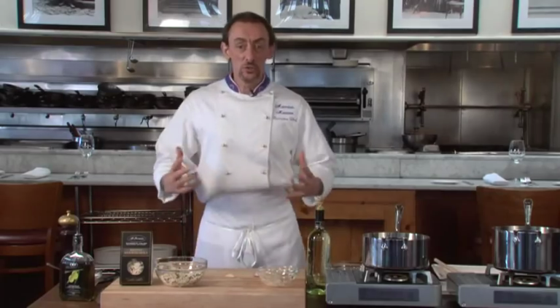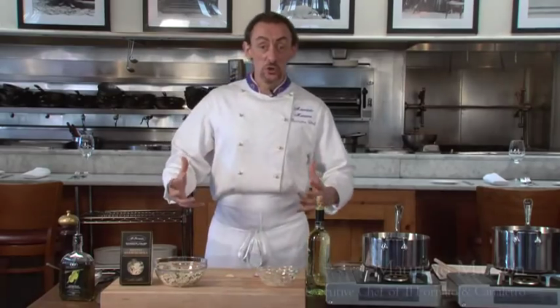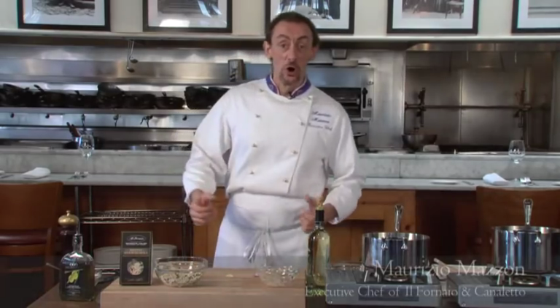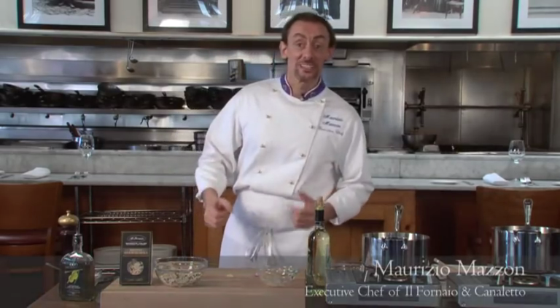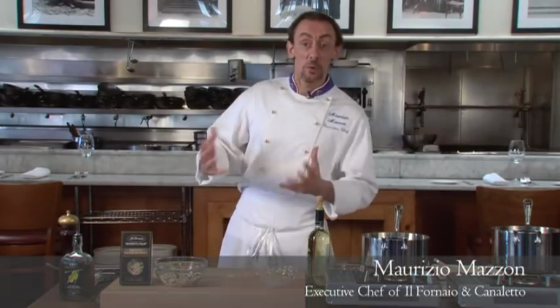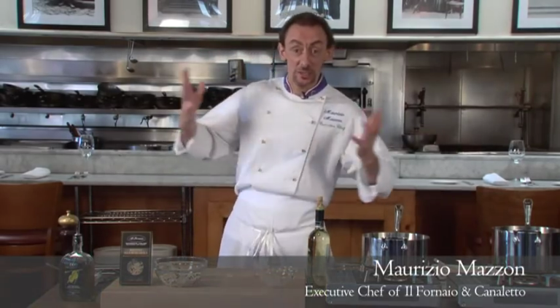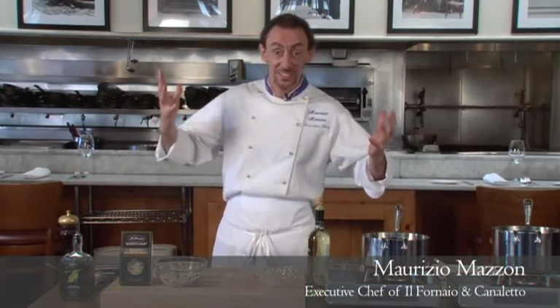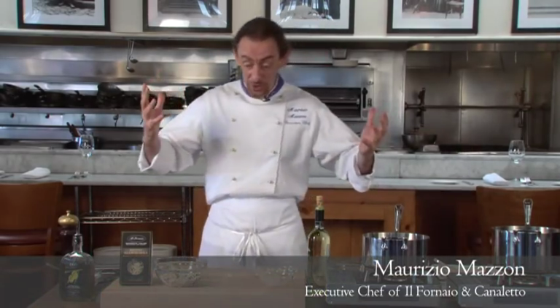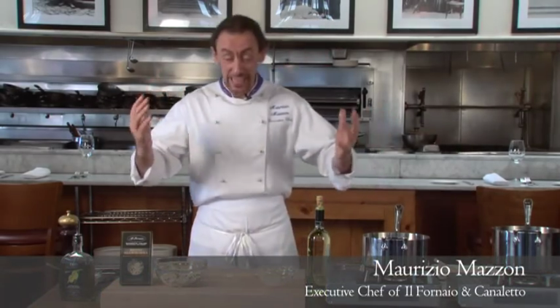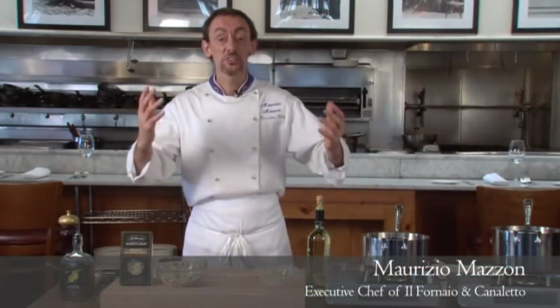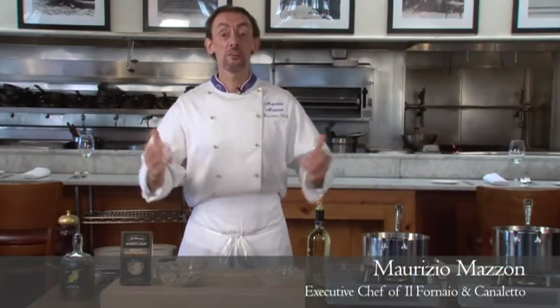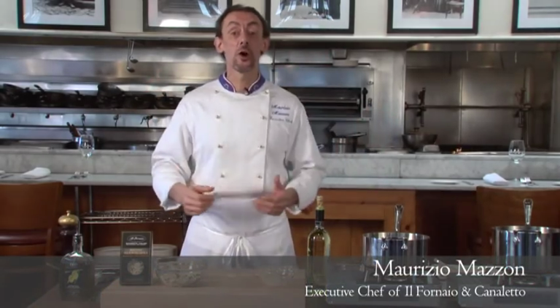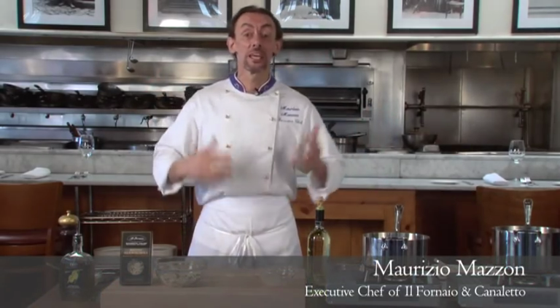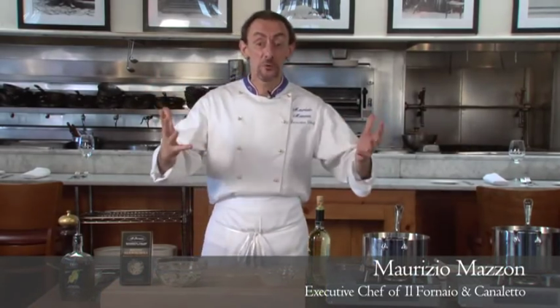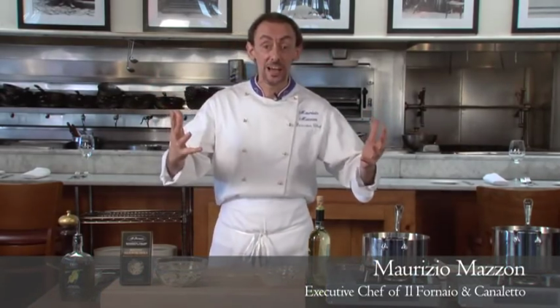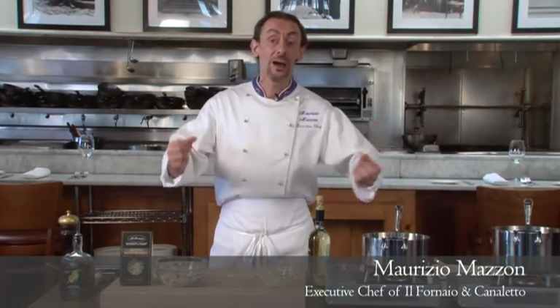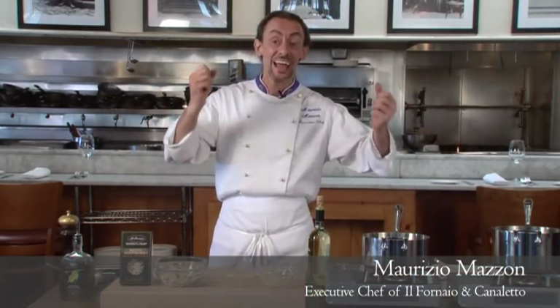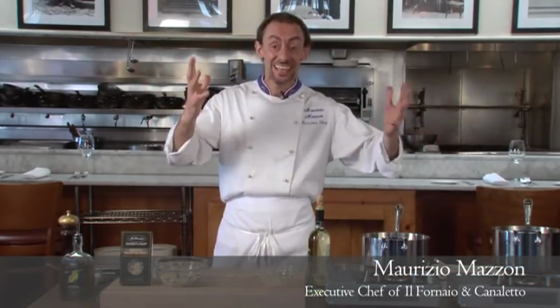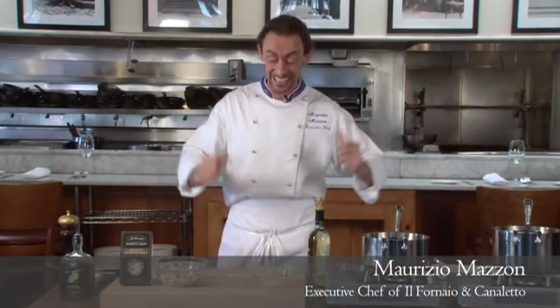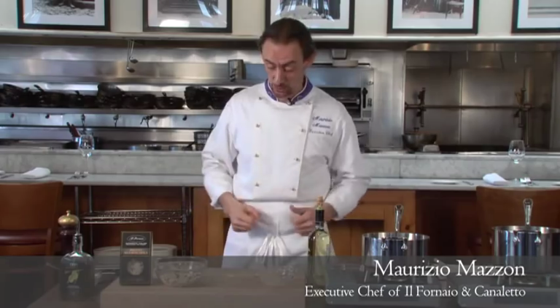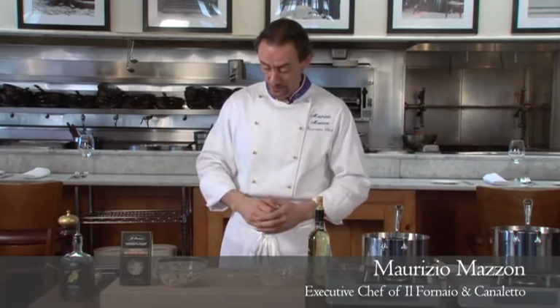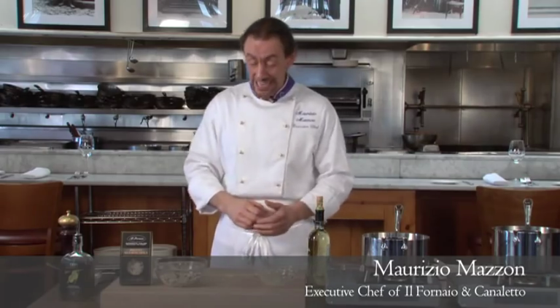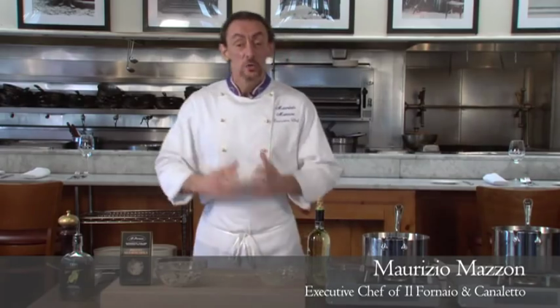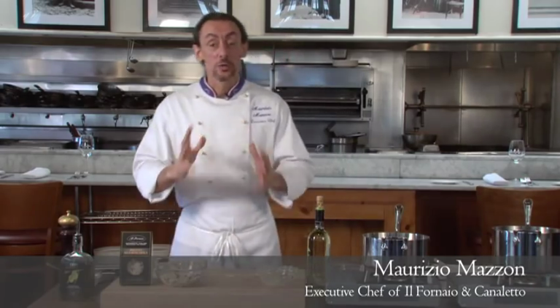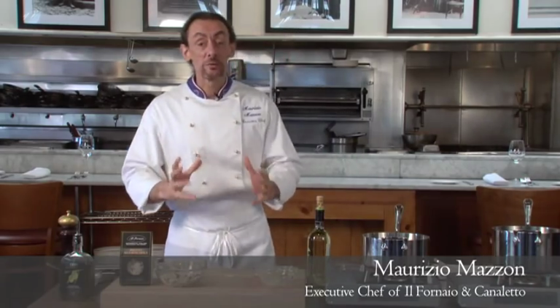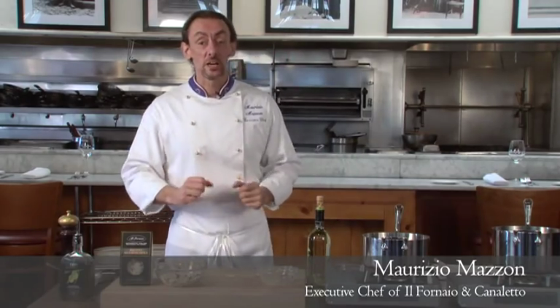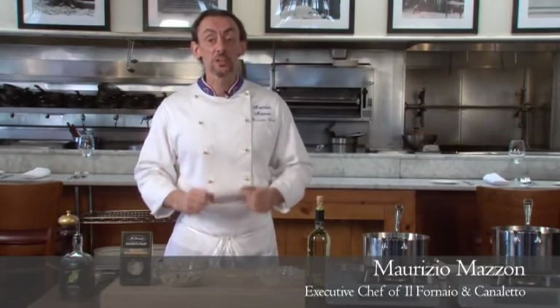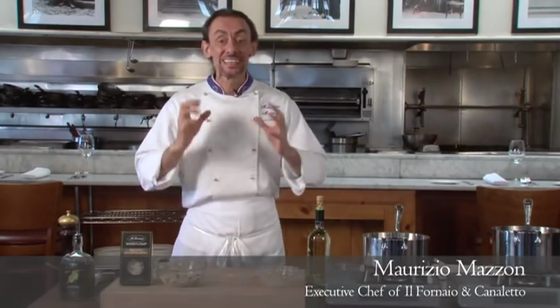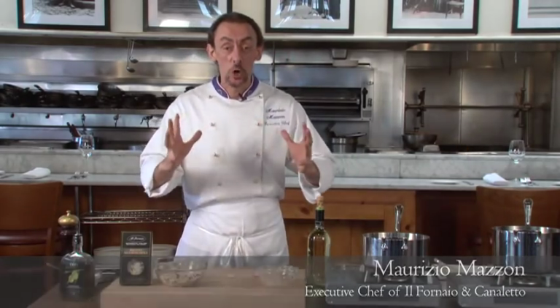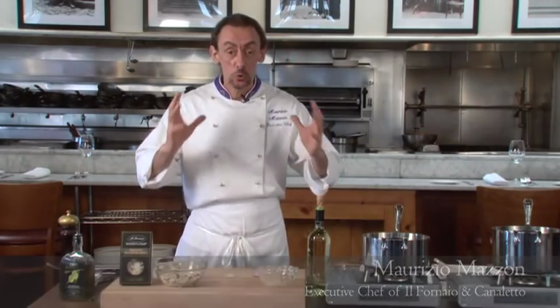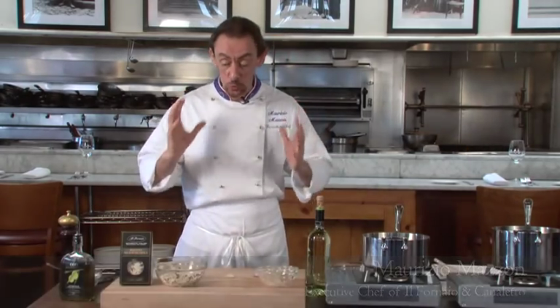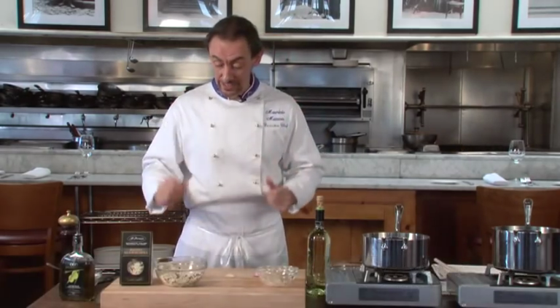Buongiorno! This is Maurizio Mazzon, executive chef from Il Fornaio and Canaletto. Today we're gonna cook a risotto together.